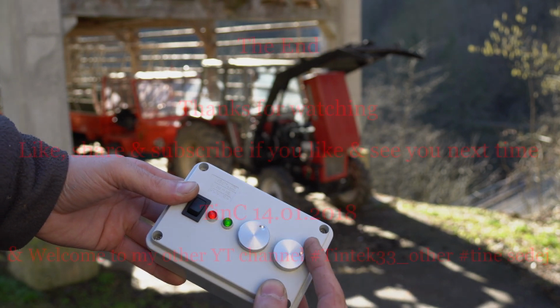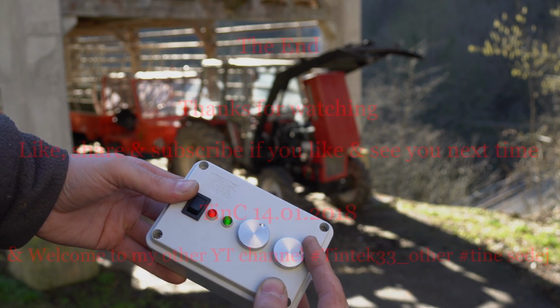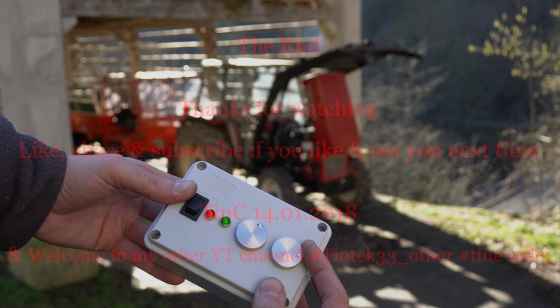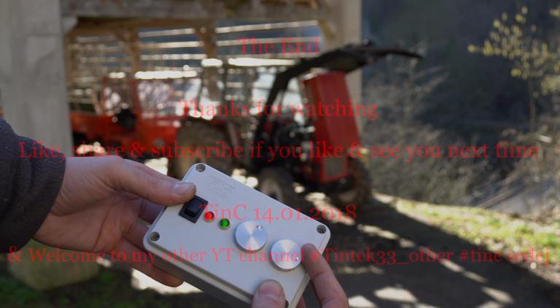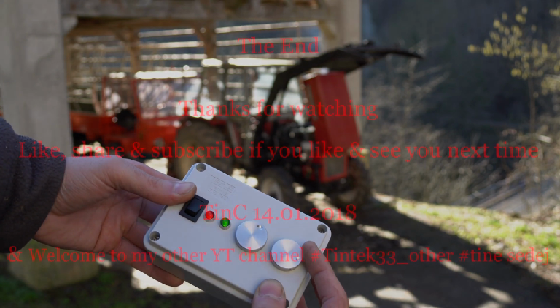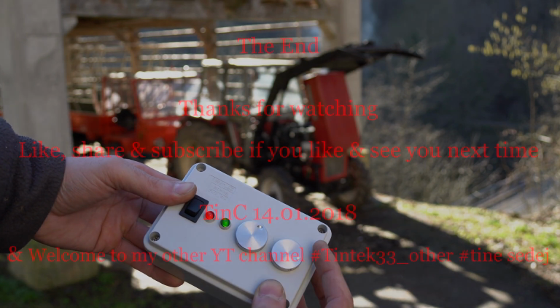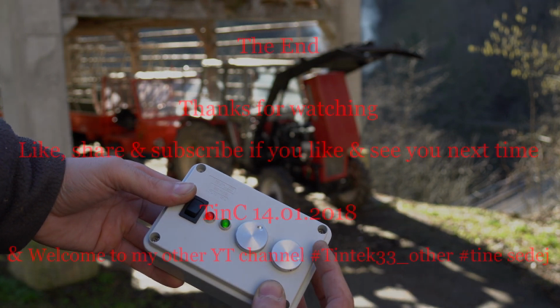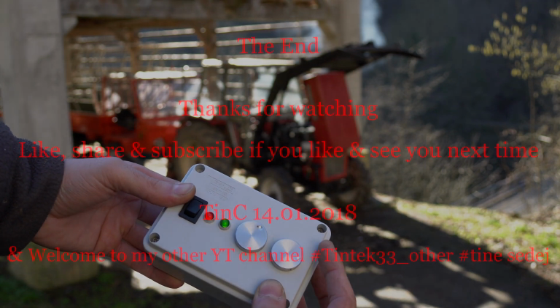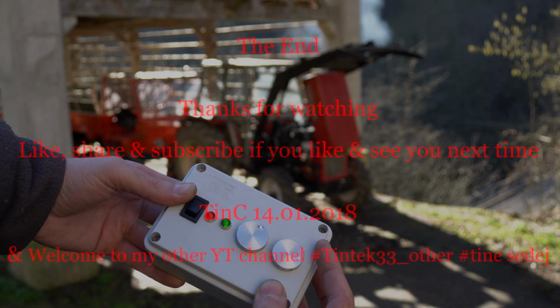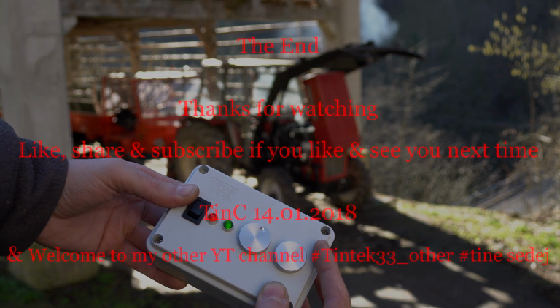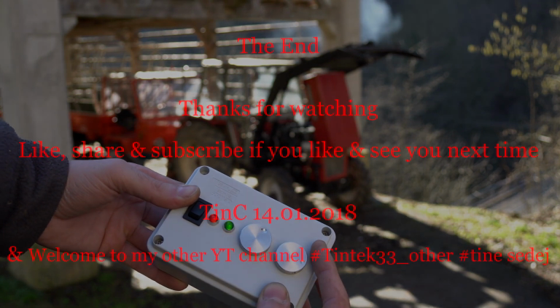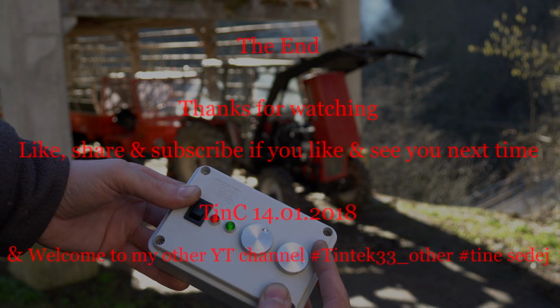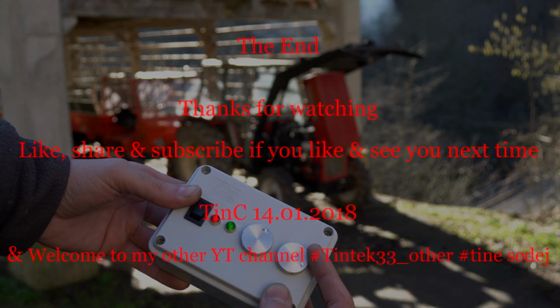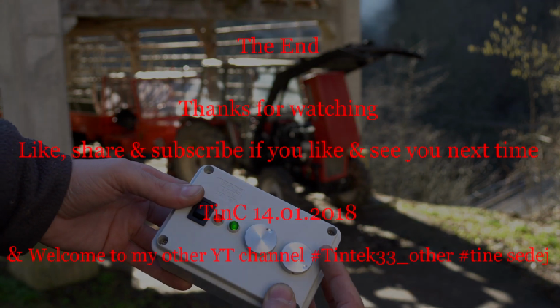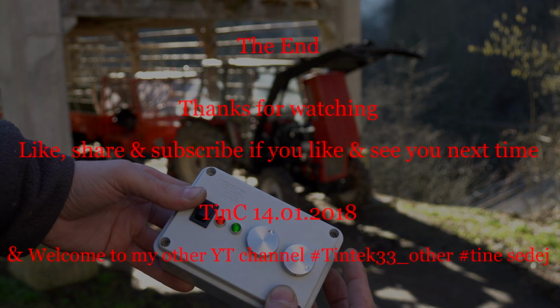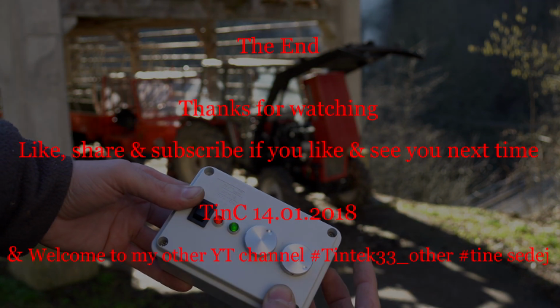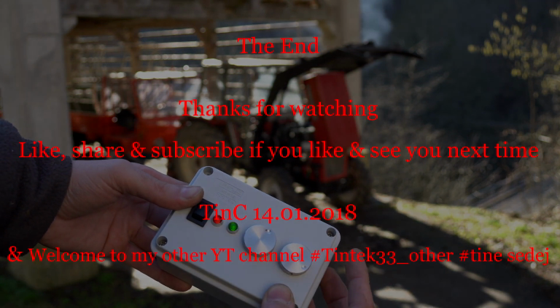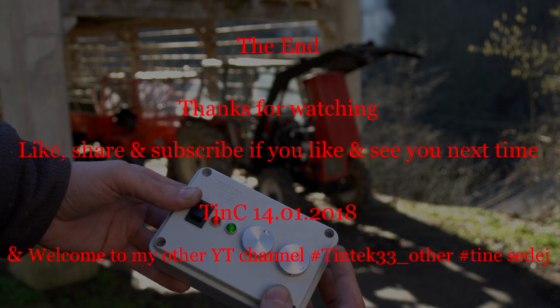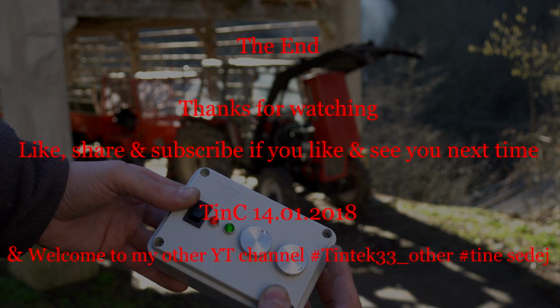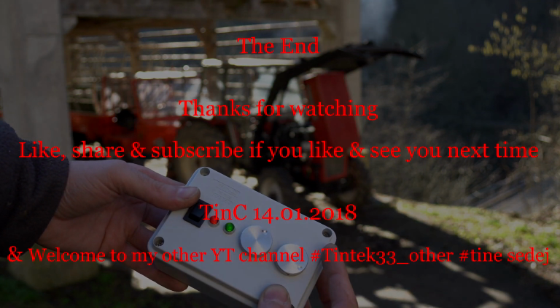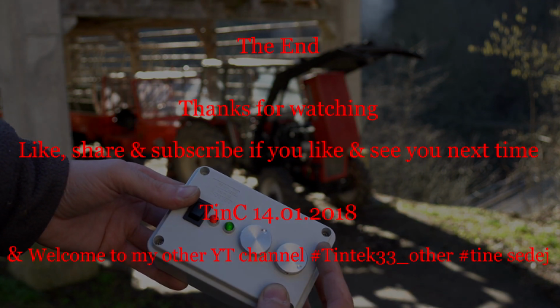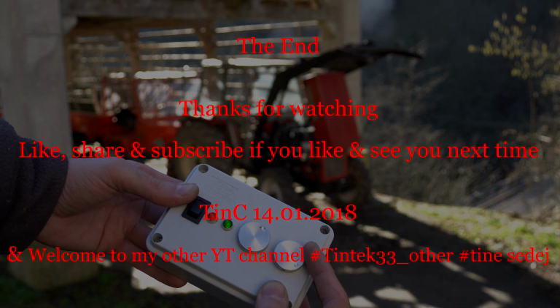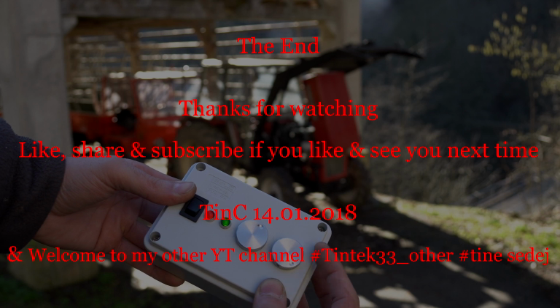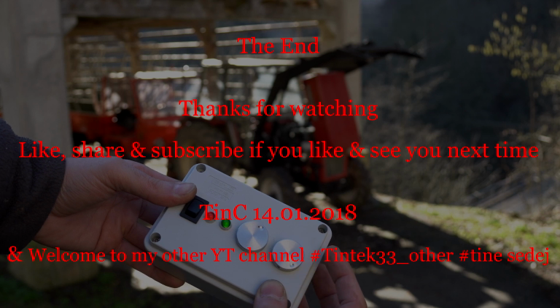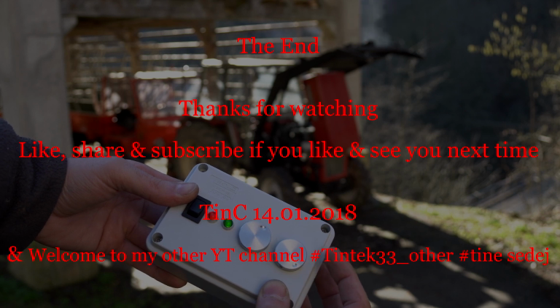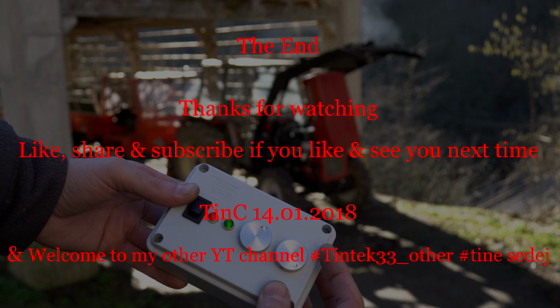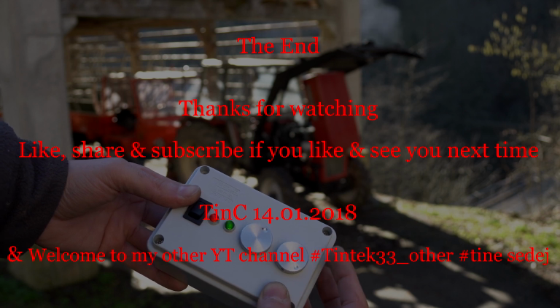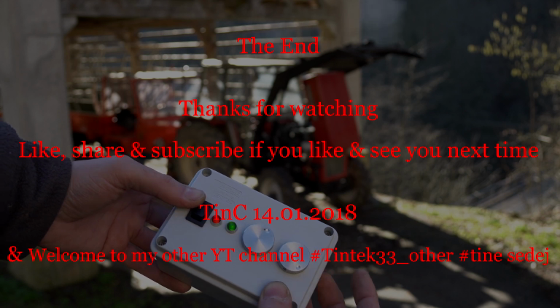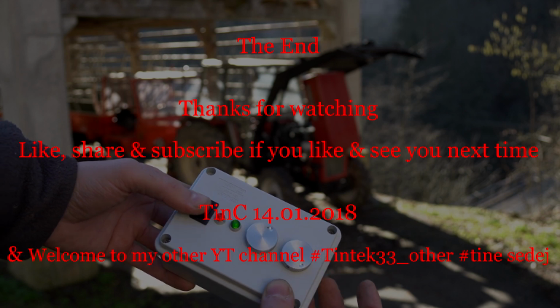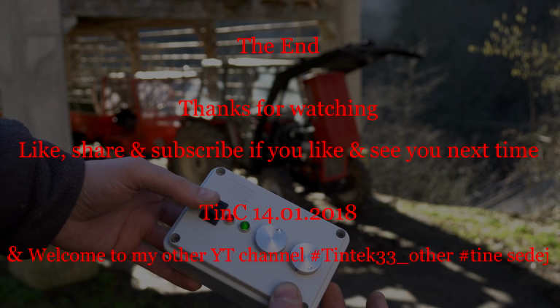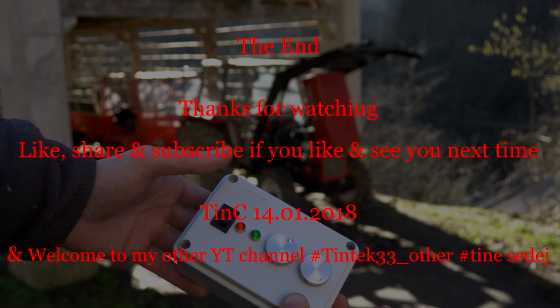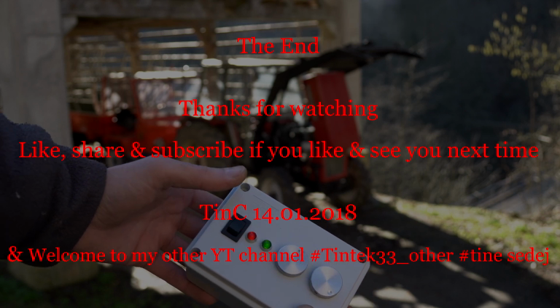That's all for today. Thanks for watching — like, share, and subscribe if you like, and see you next time.